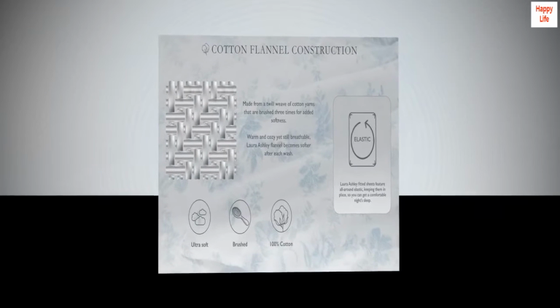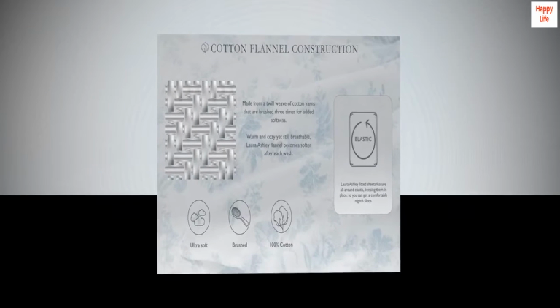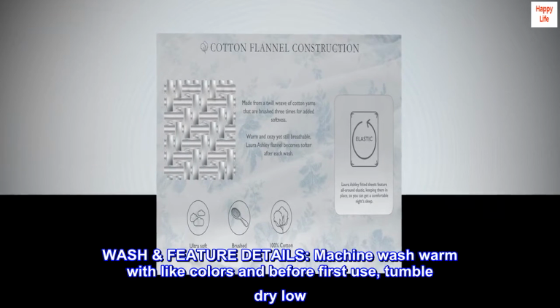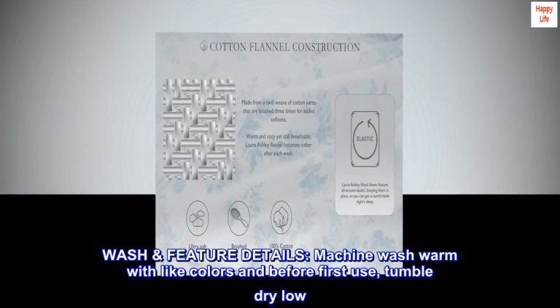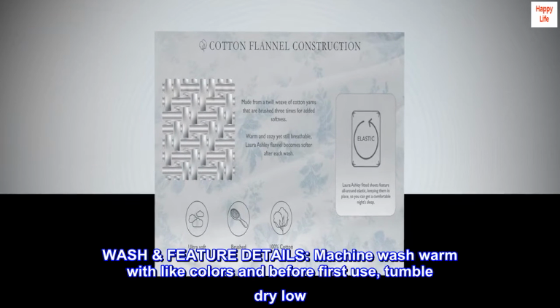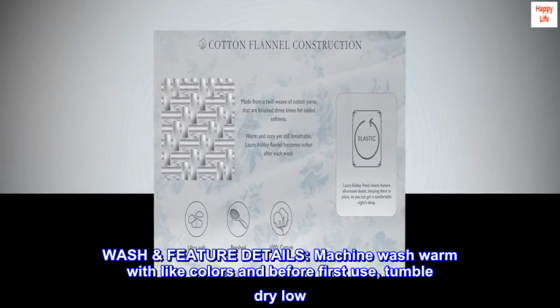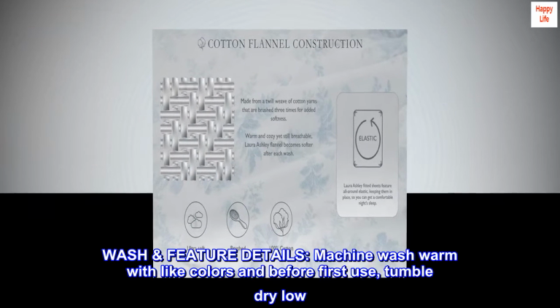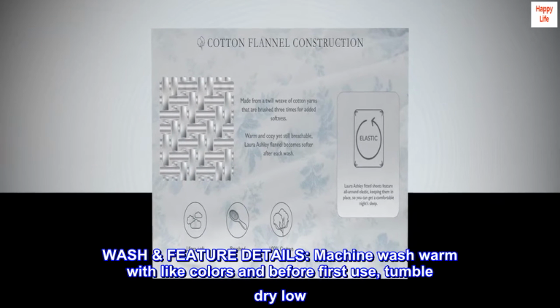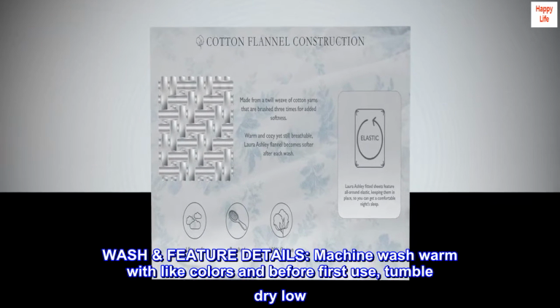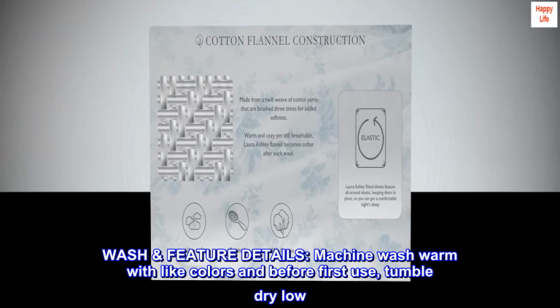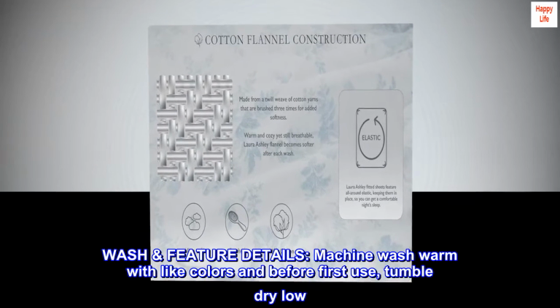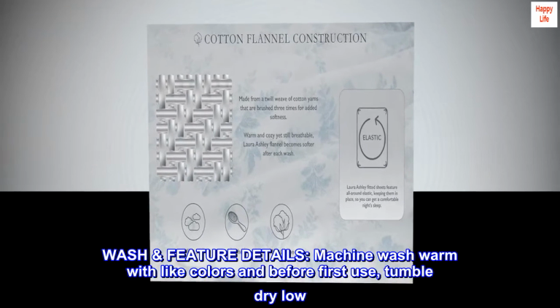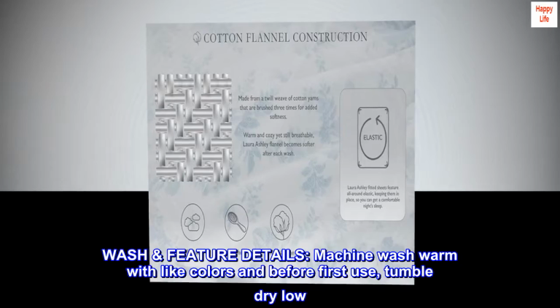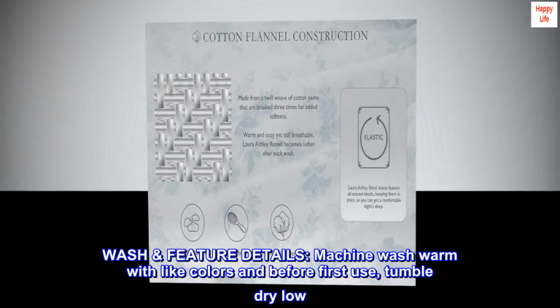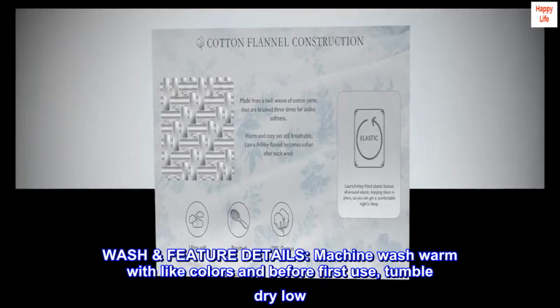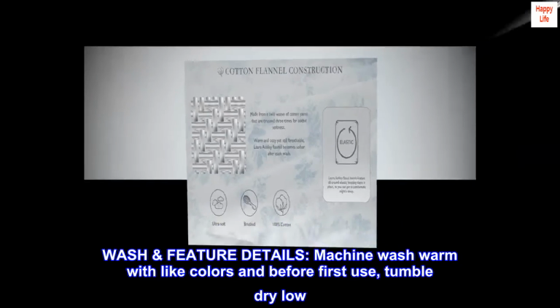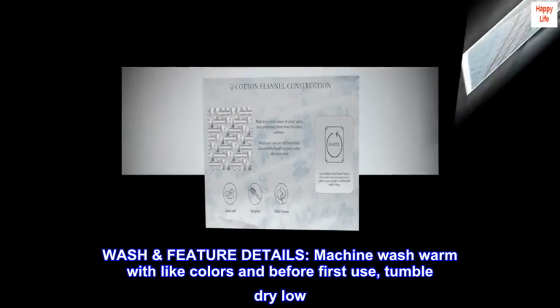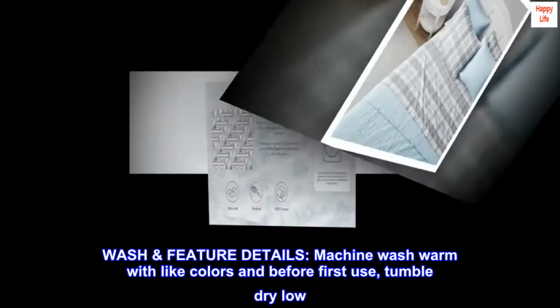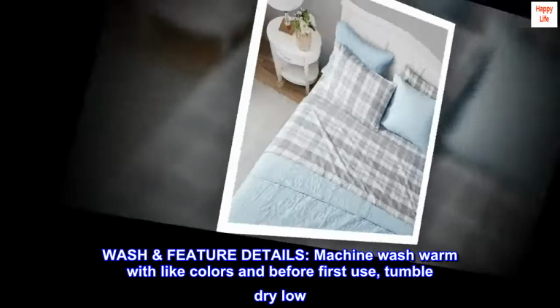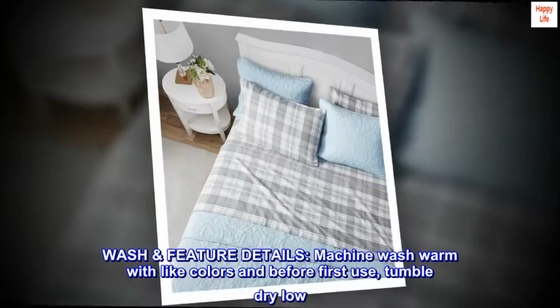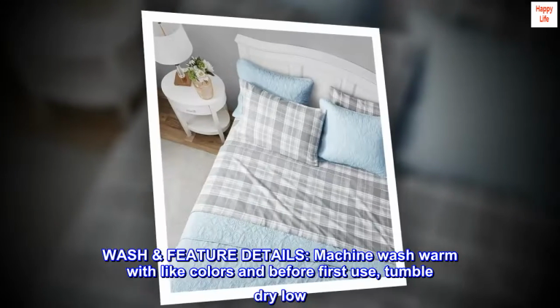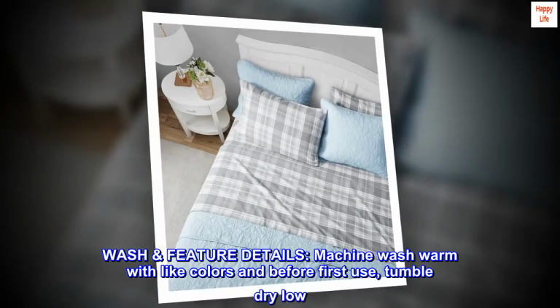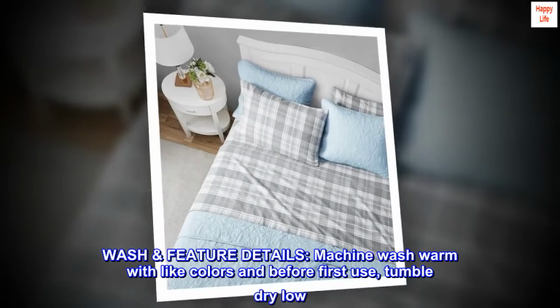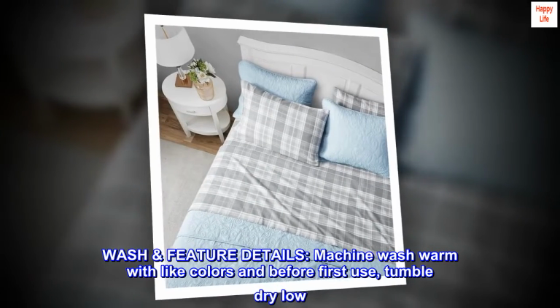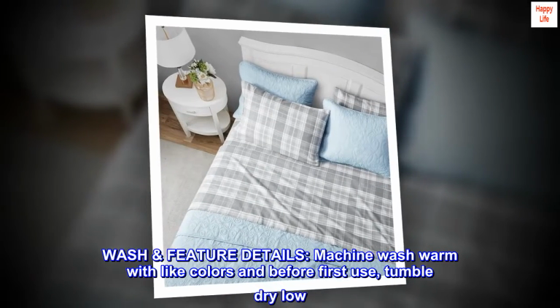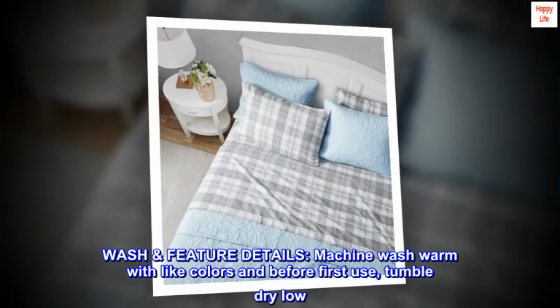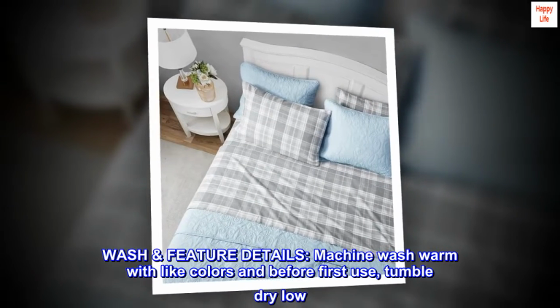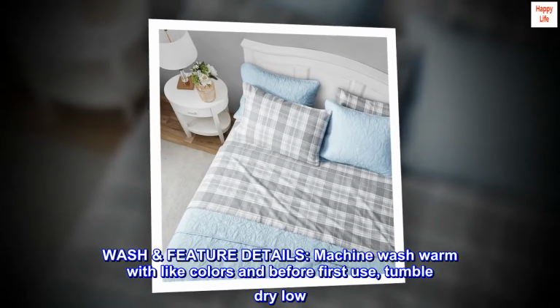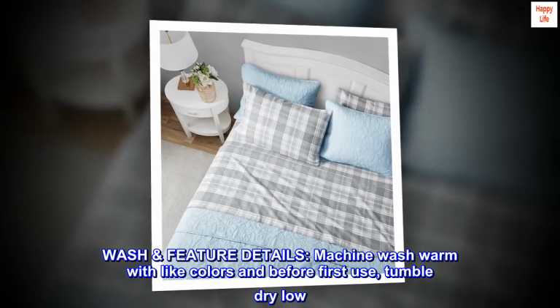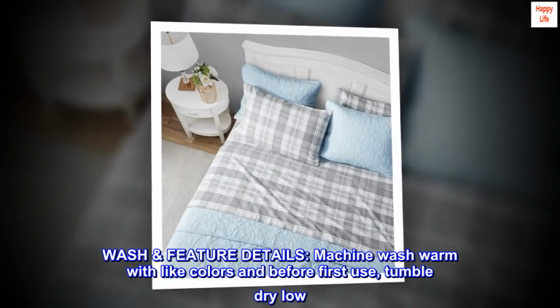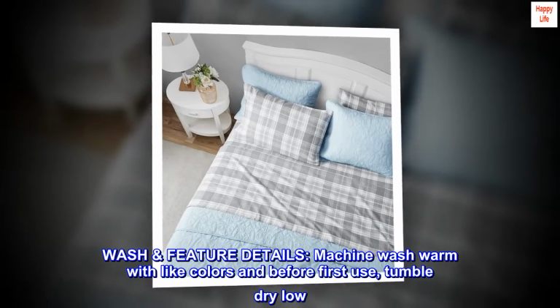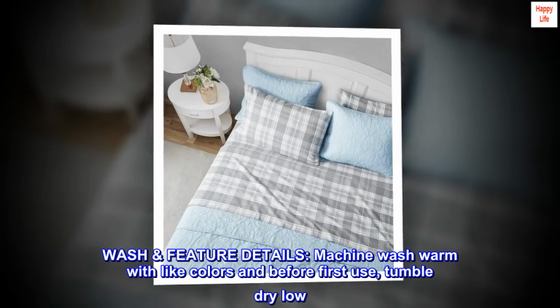Wash feature details: machine wash warm with light colors and before first use, tumble dry low.